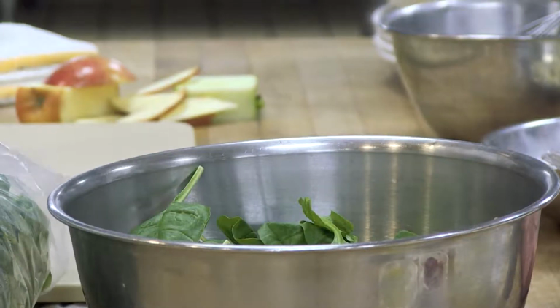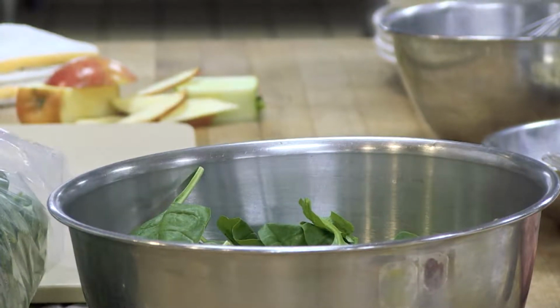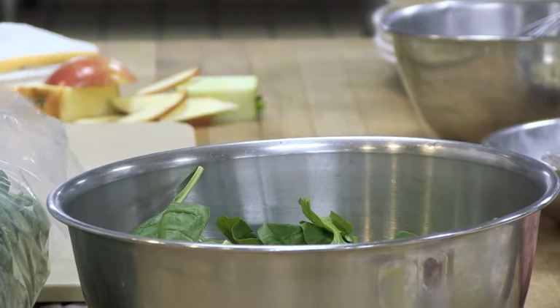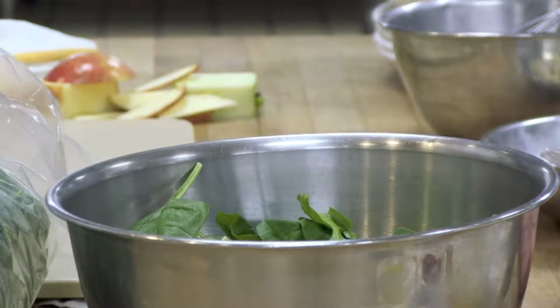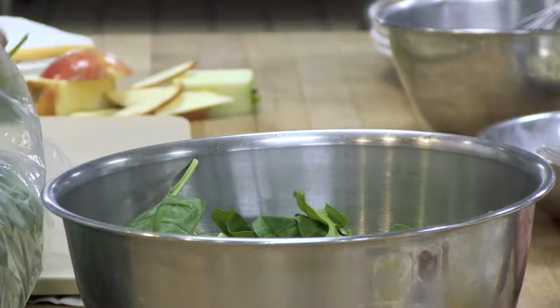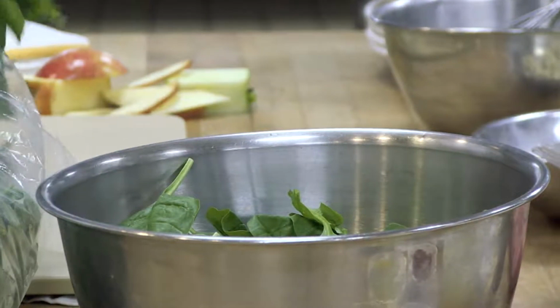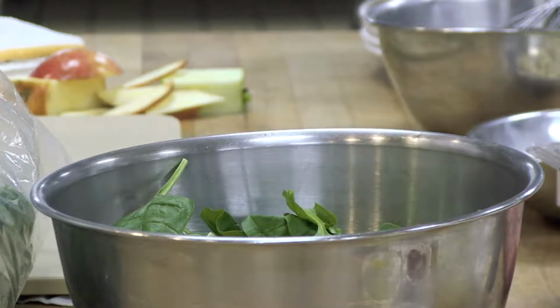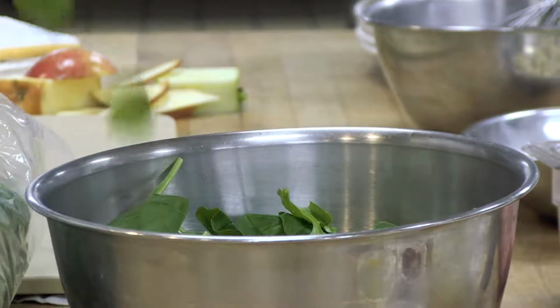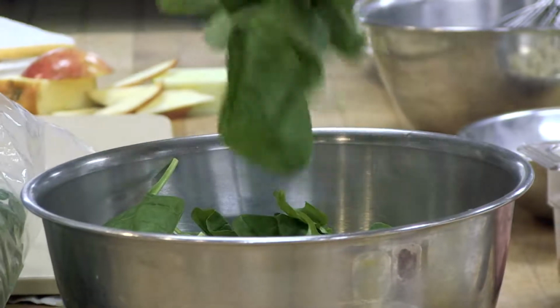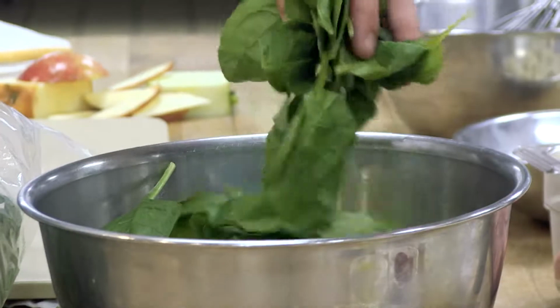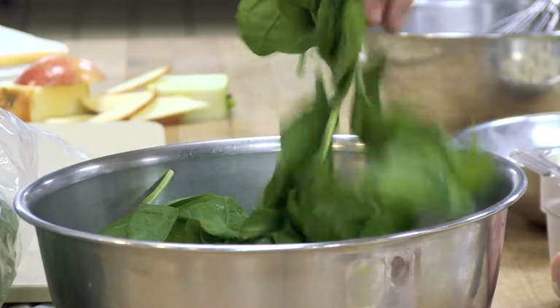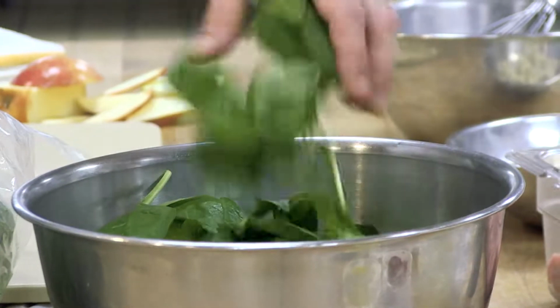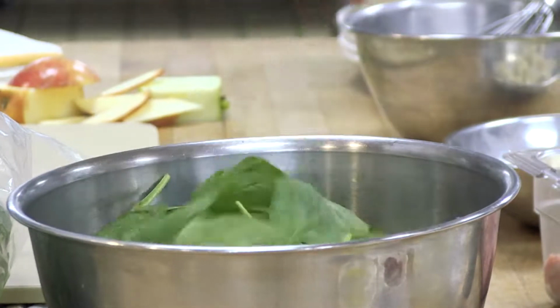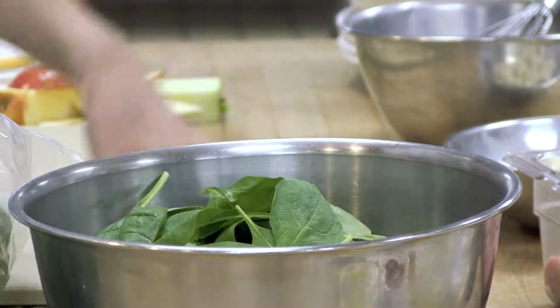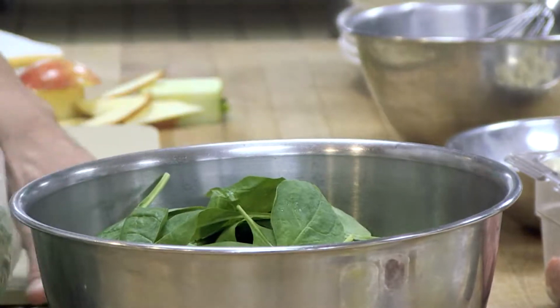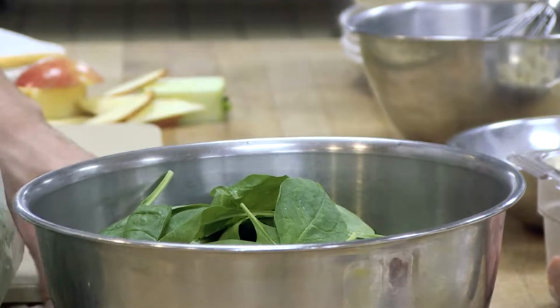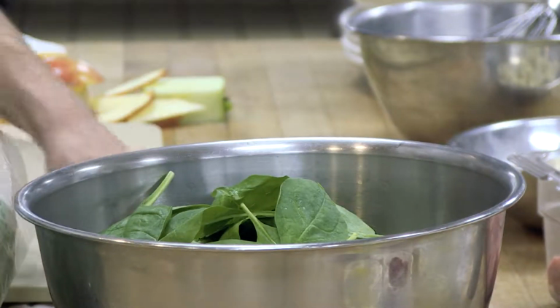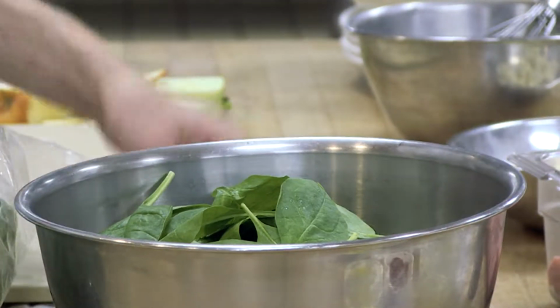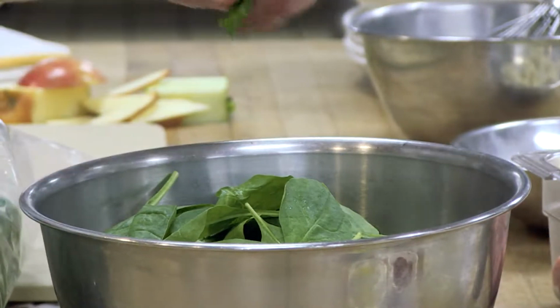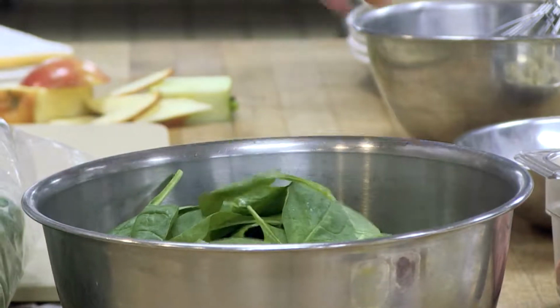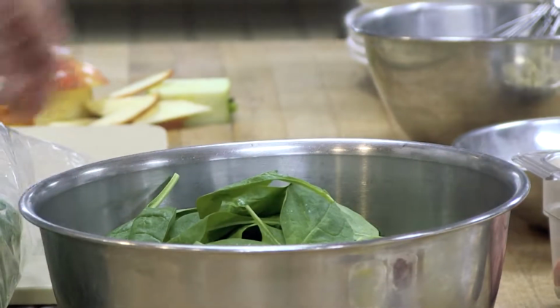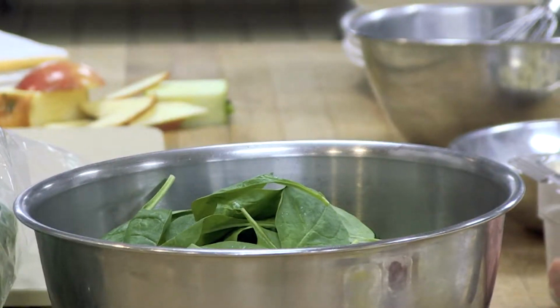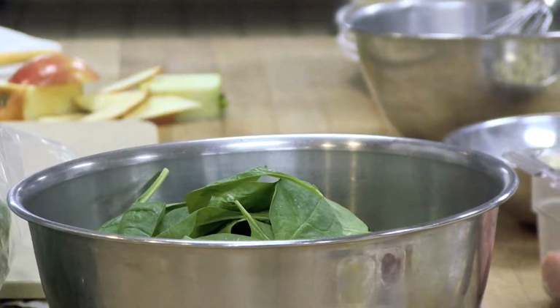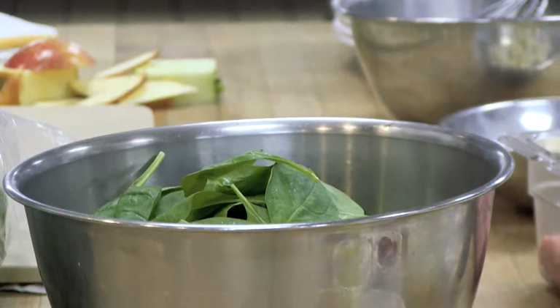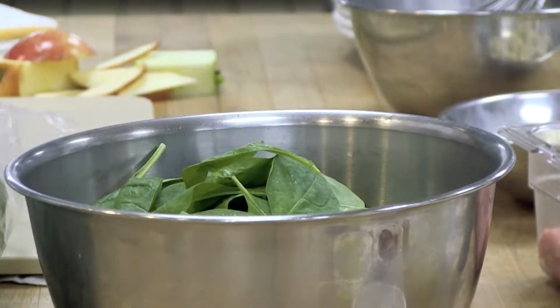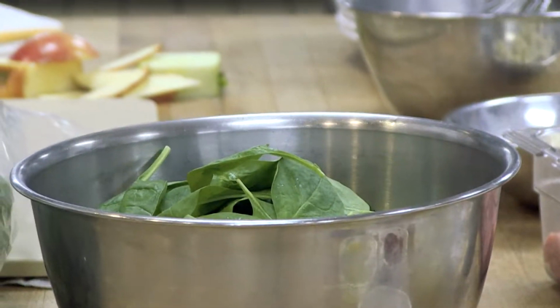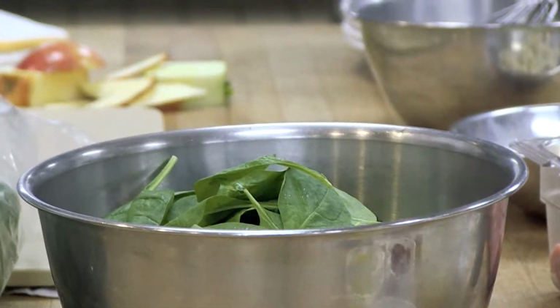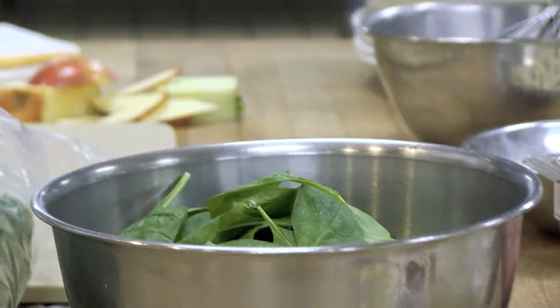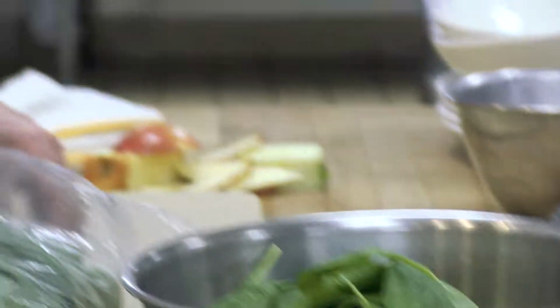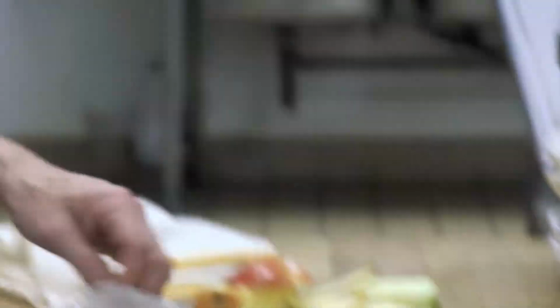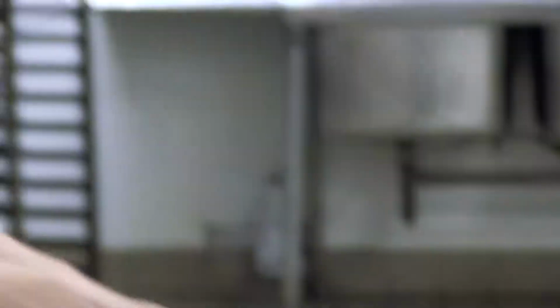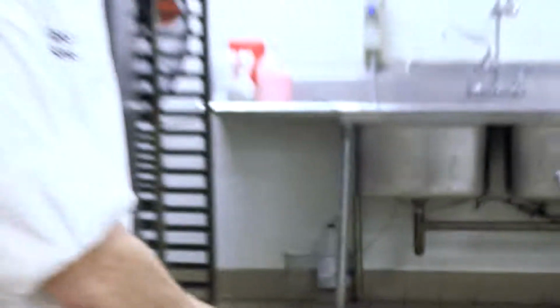Now we're gonna make a quick vinaigrette for this. The recipe that I have calls for maple syrup.